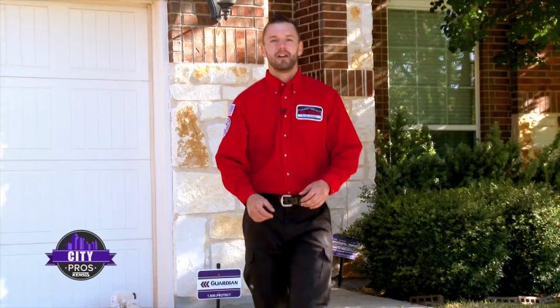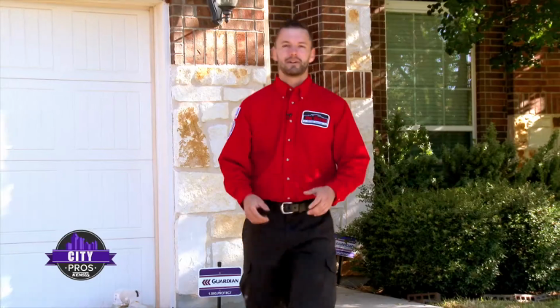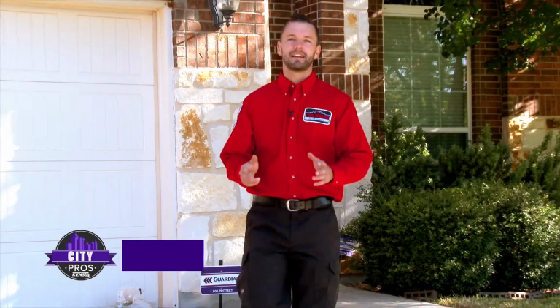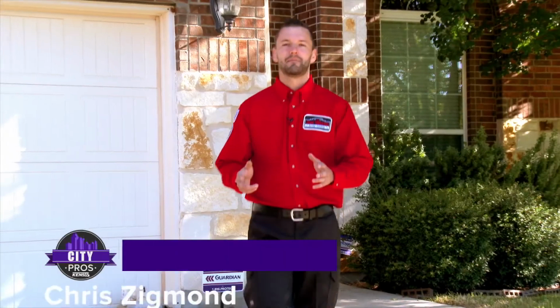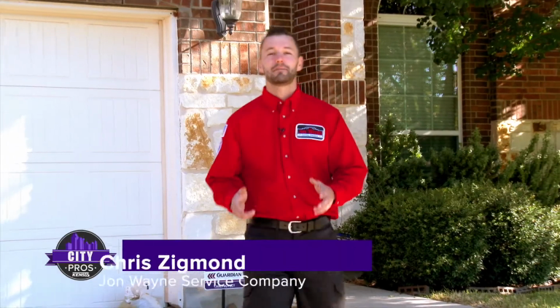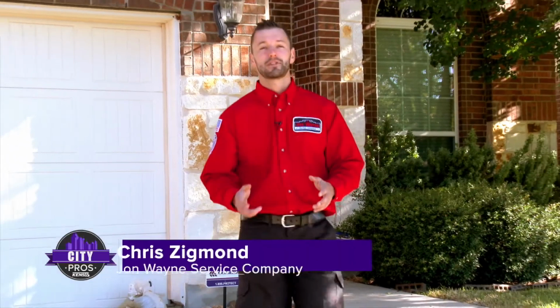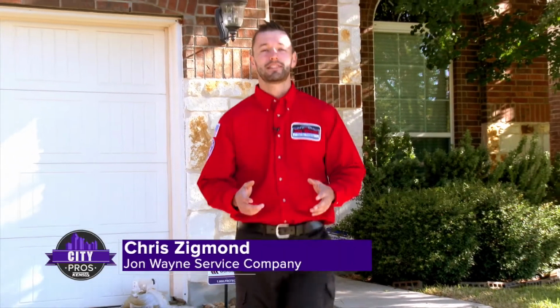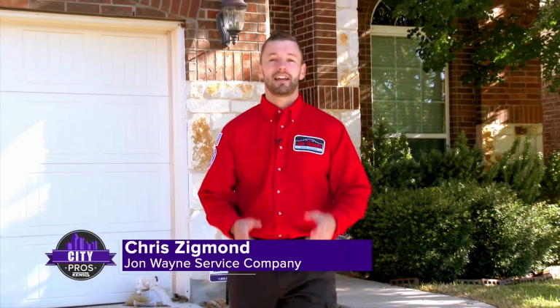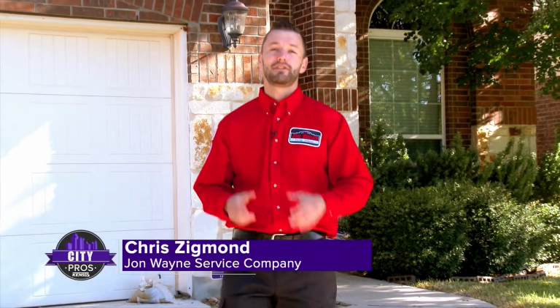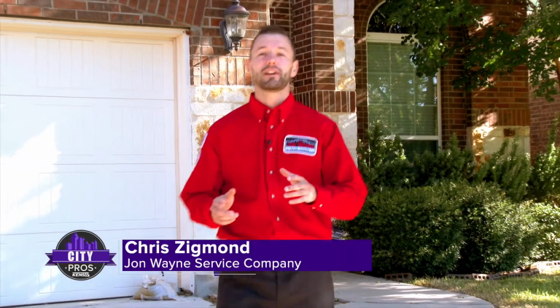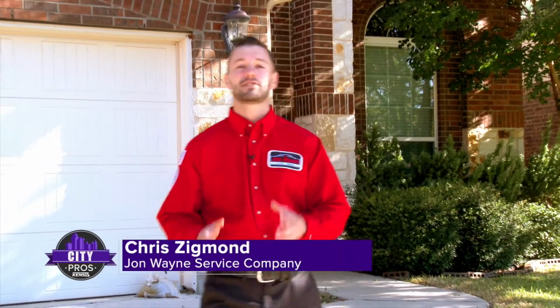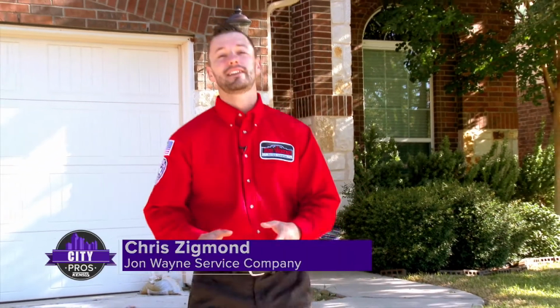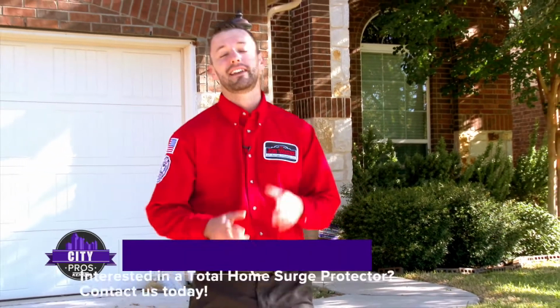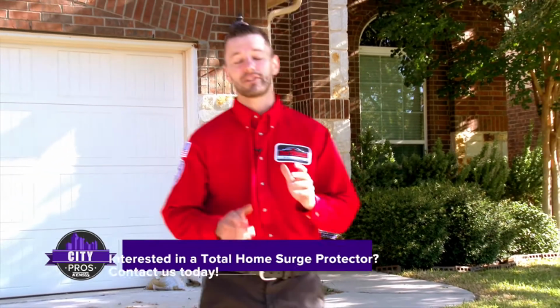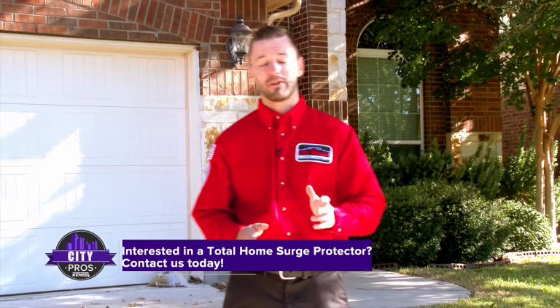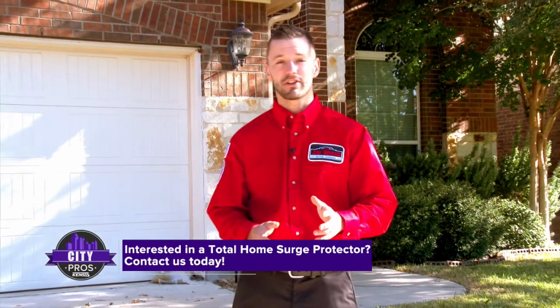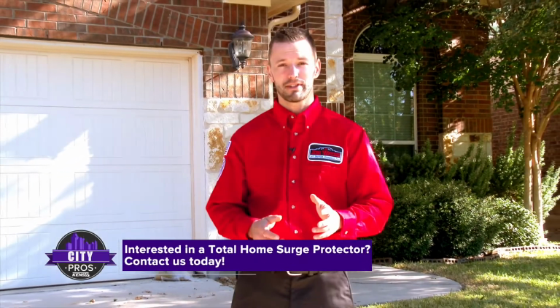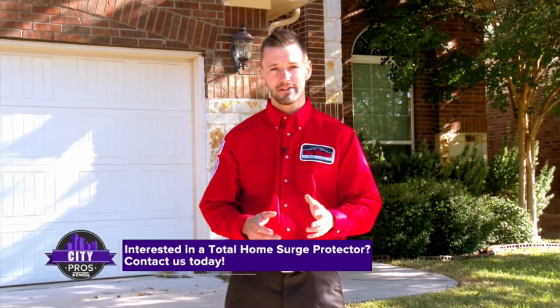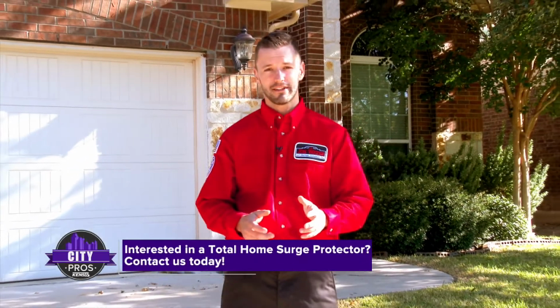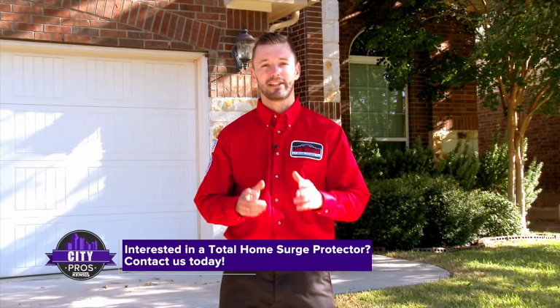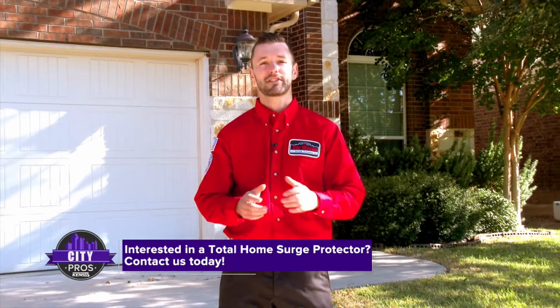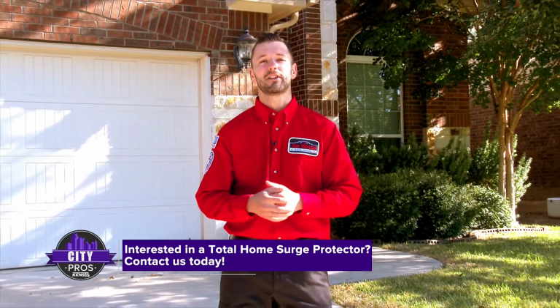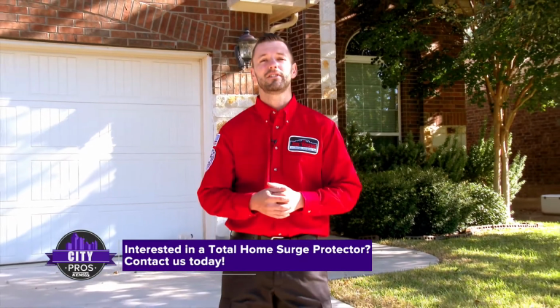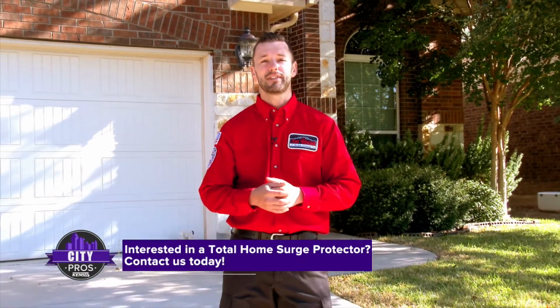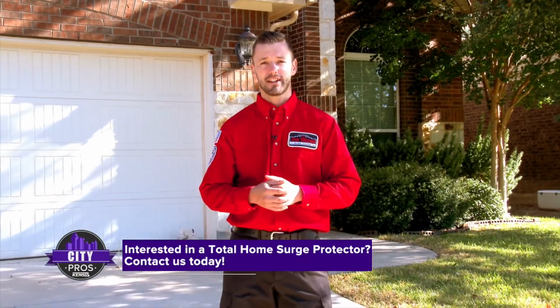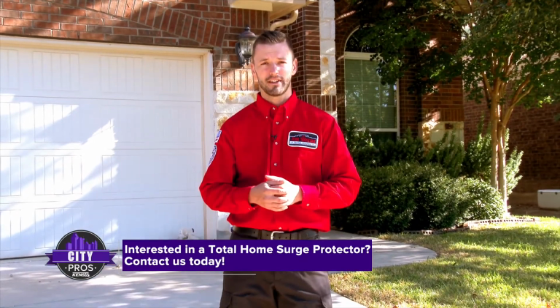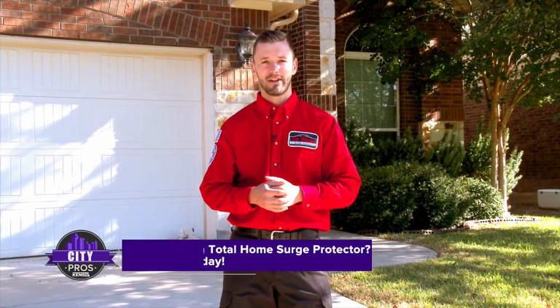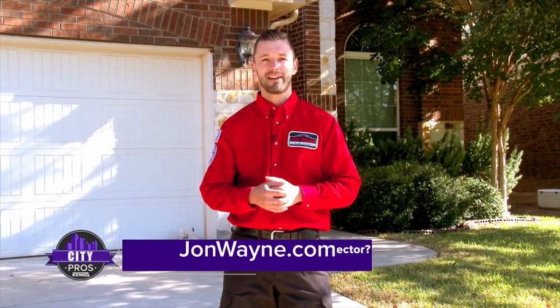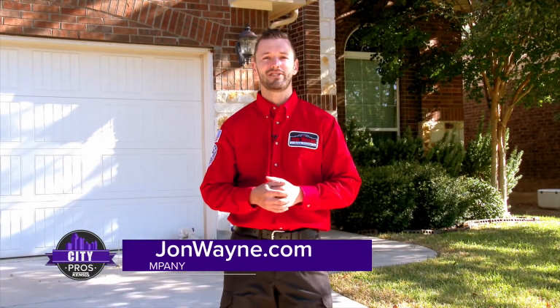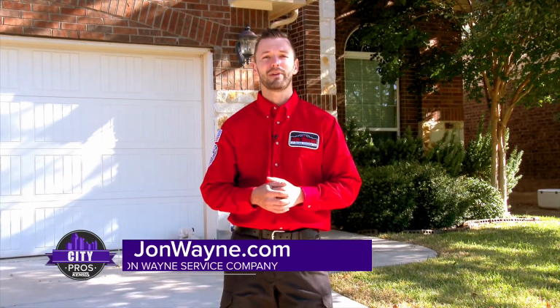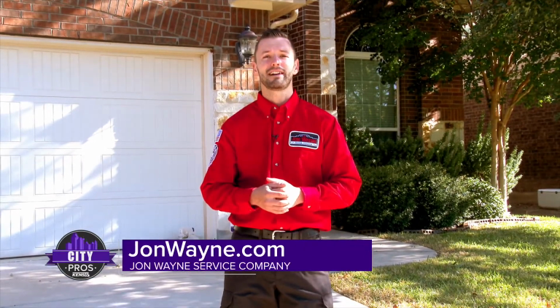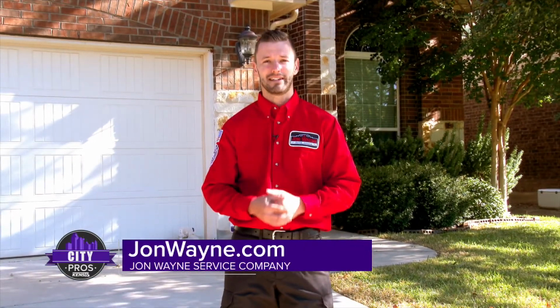Once again, my name's Chris, and if you are interested in getting a total home surge protector, give us a call or visit us on the web at johnwayne.com.